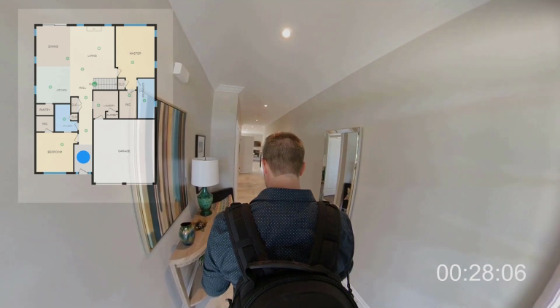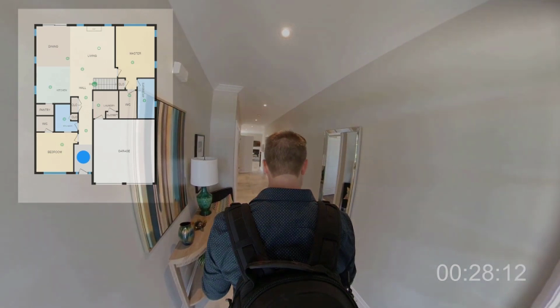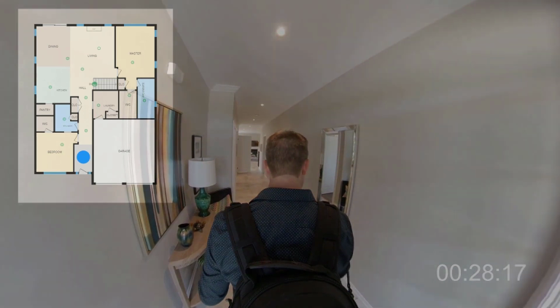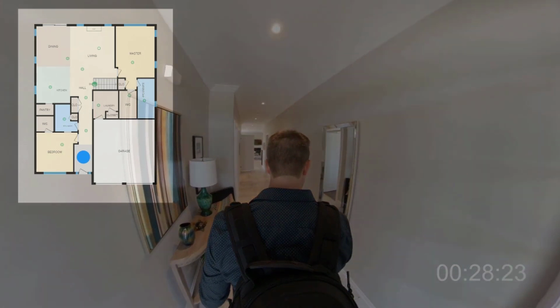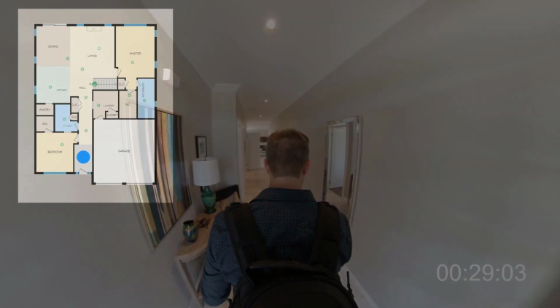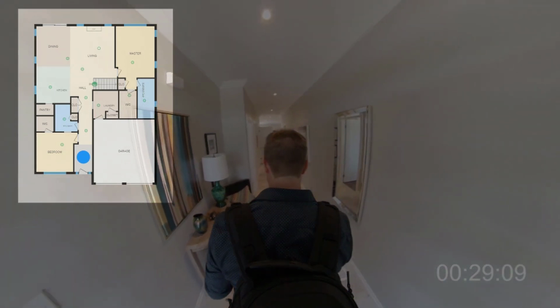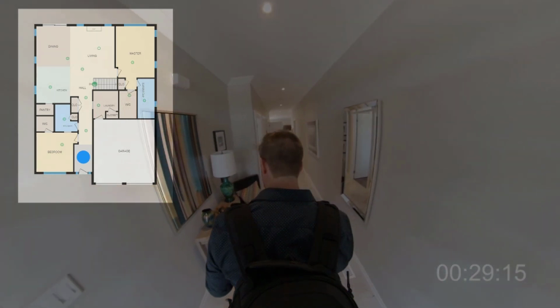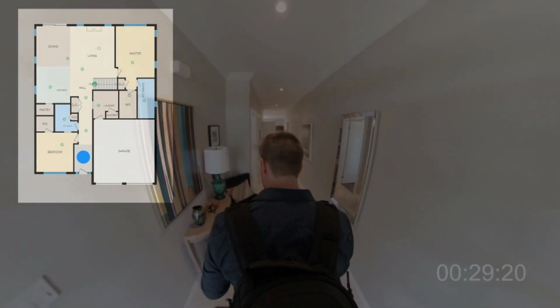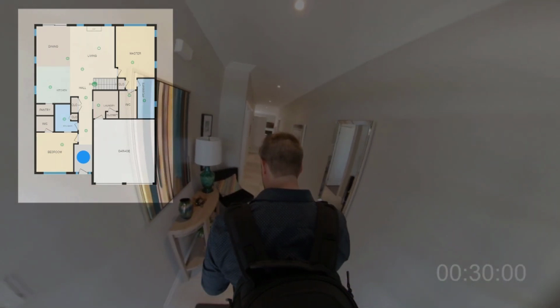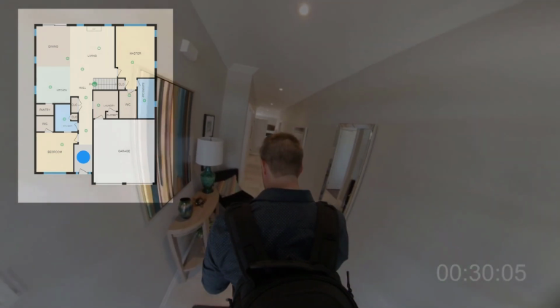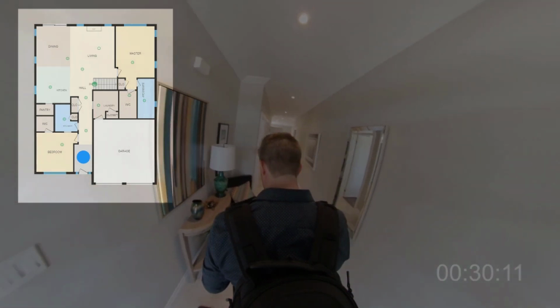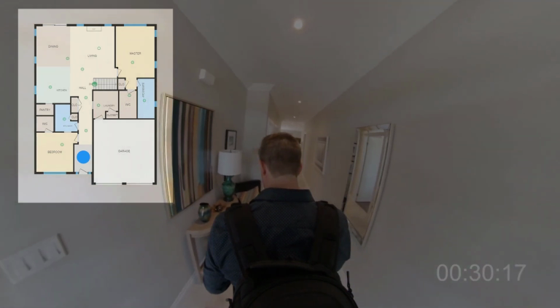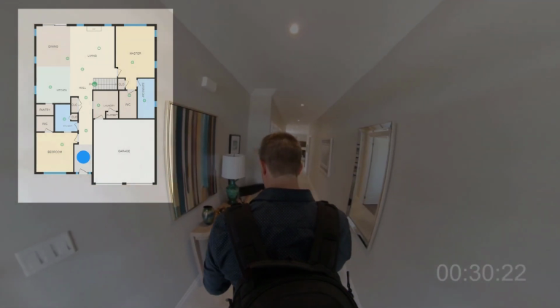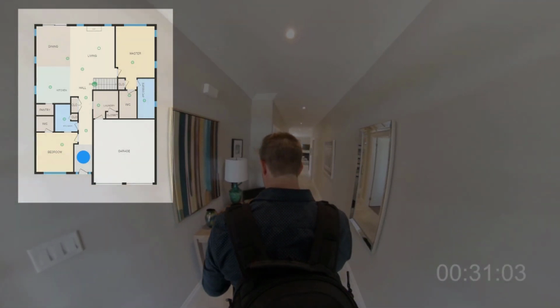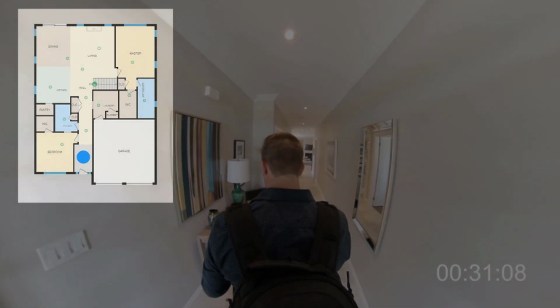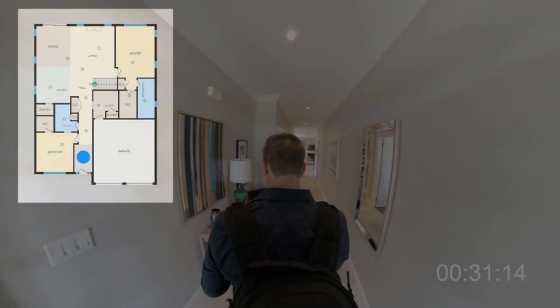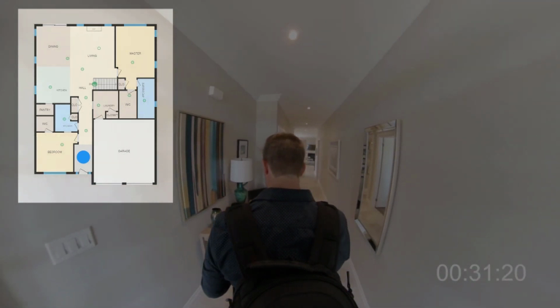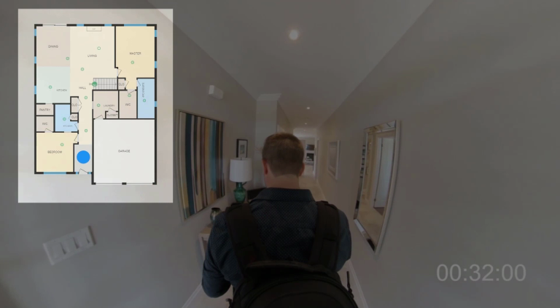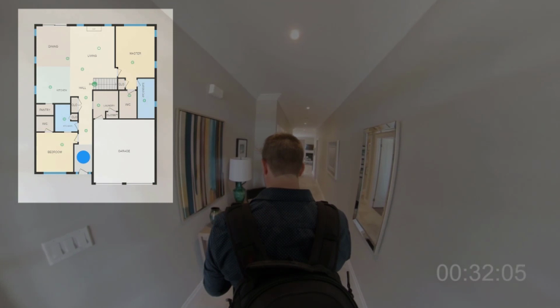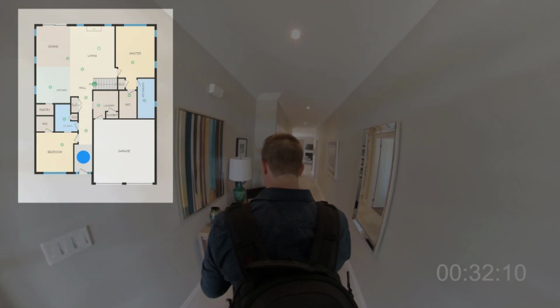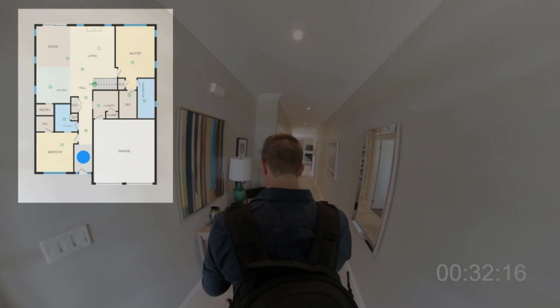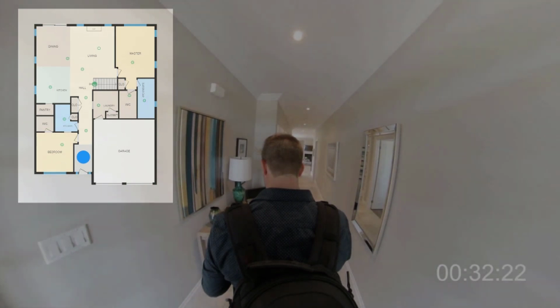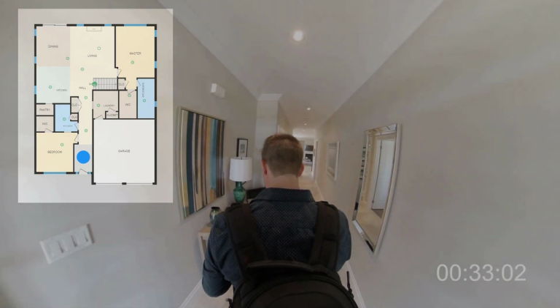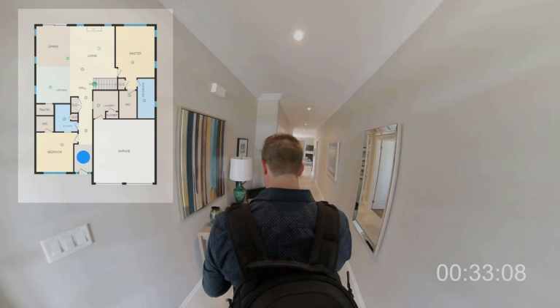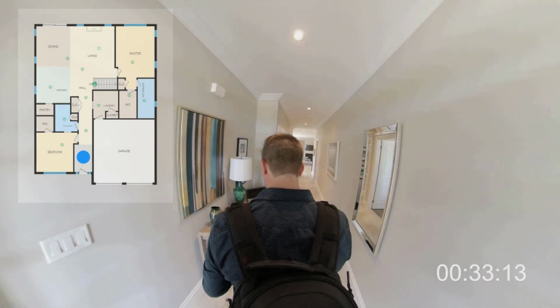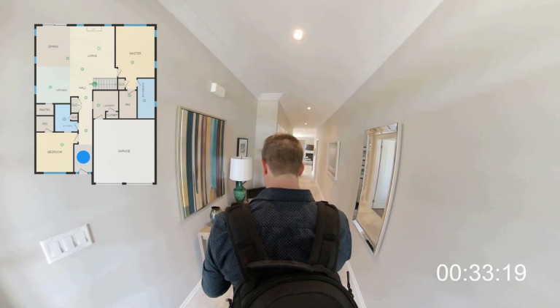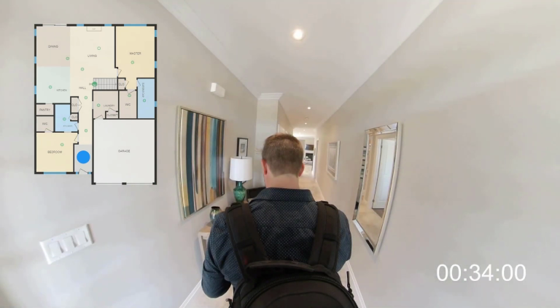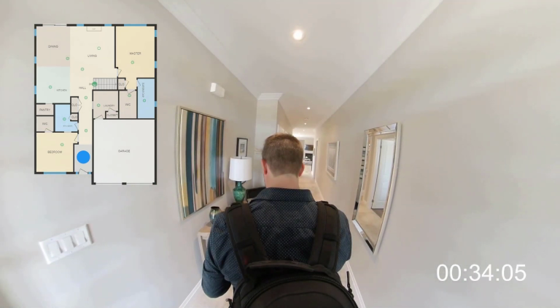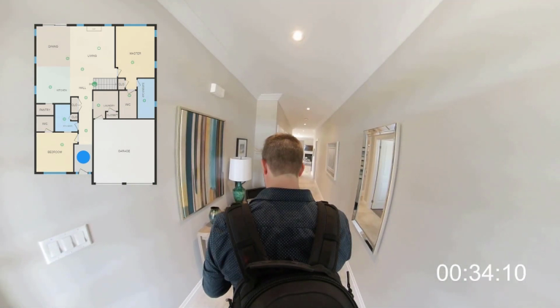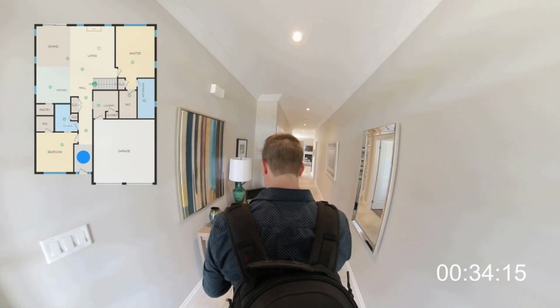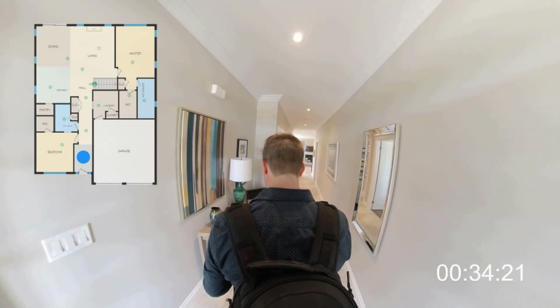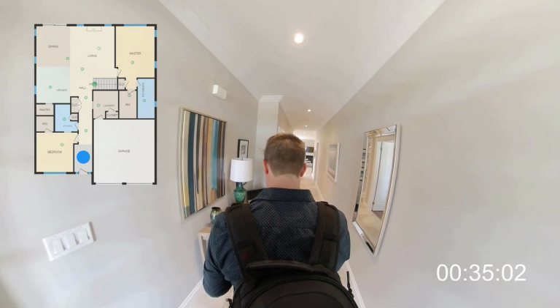I've also added a little floor plan to this video that will track my movement so you can see where I am throughout the shoot. That little blue dot is me.